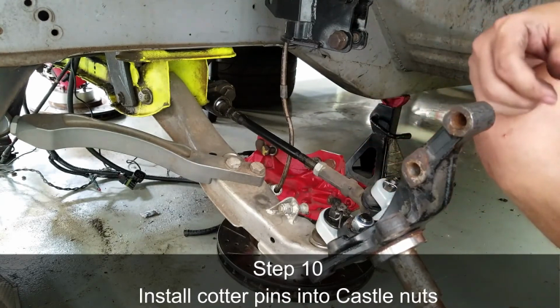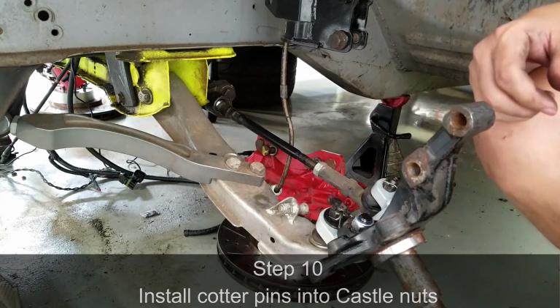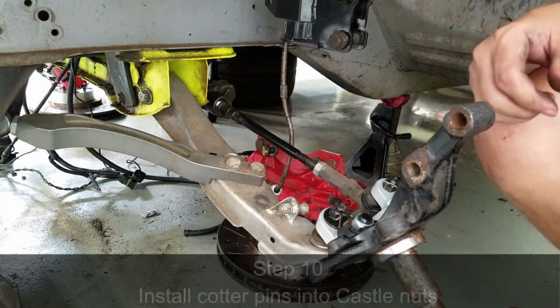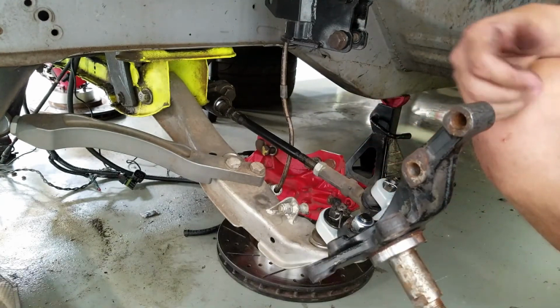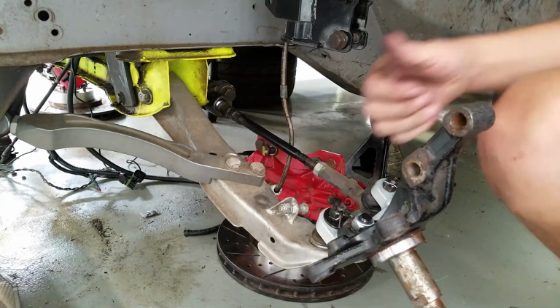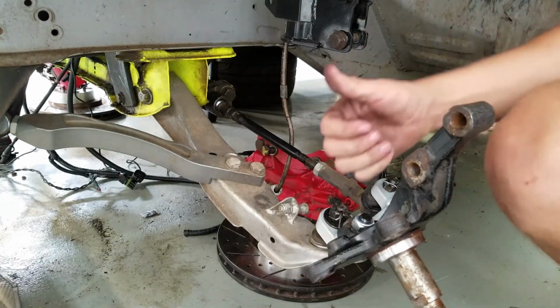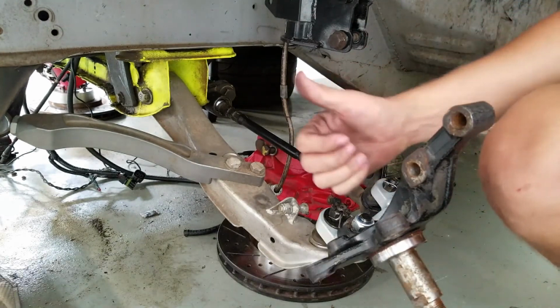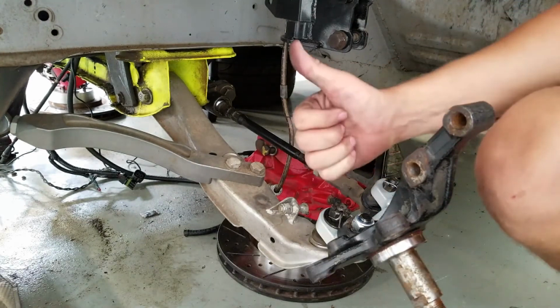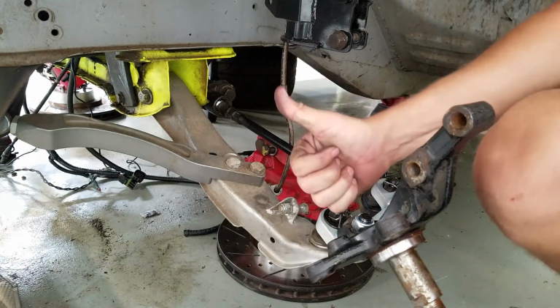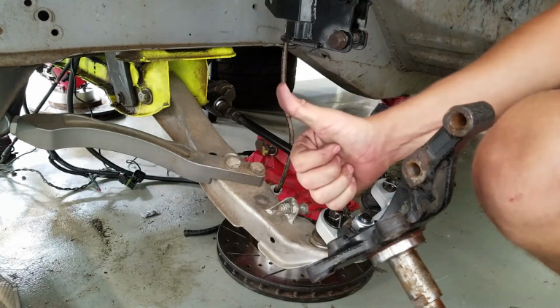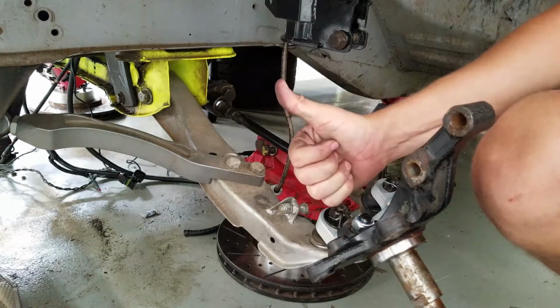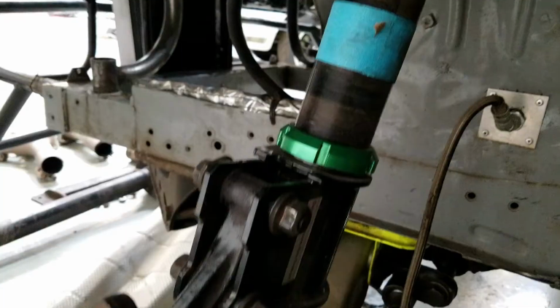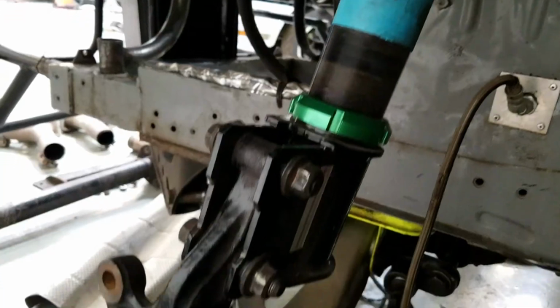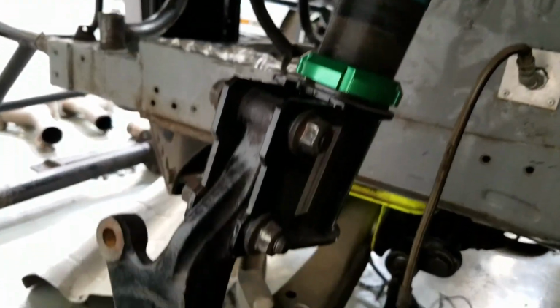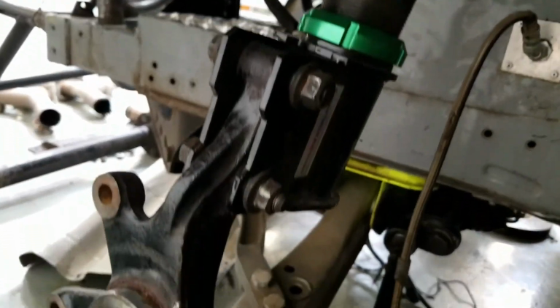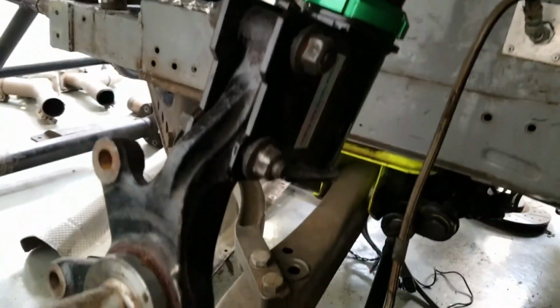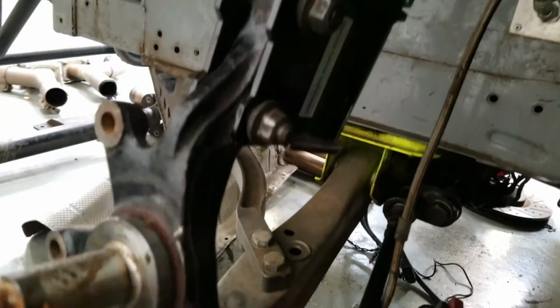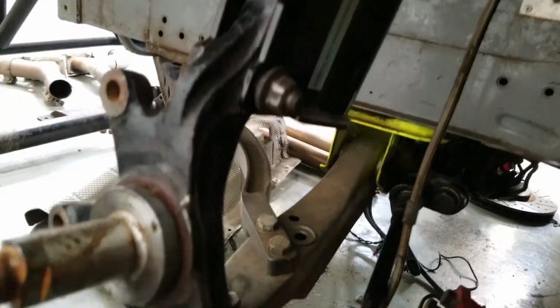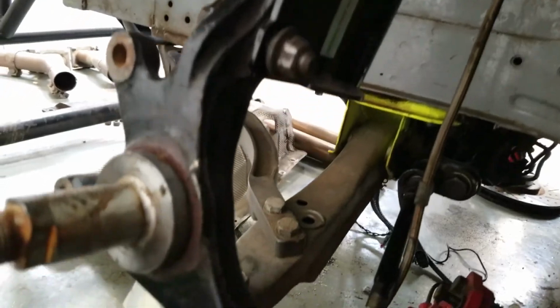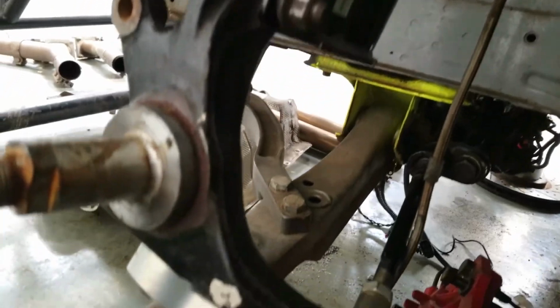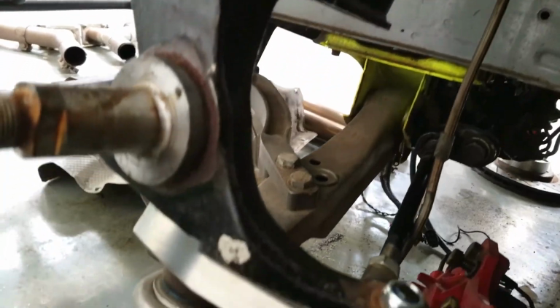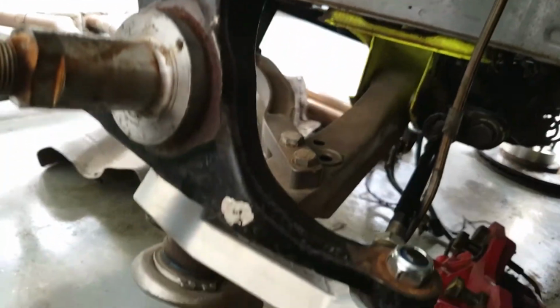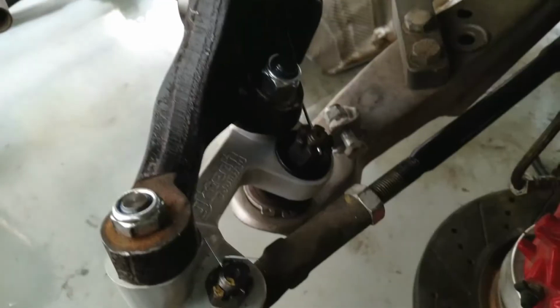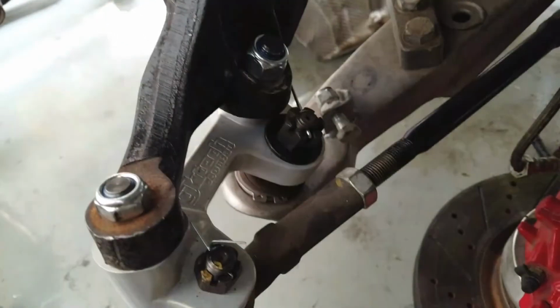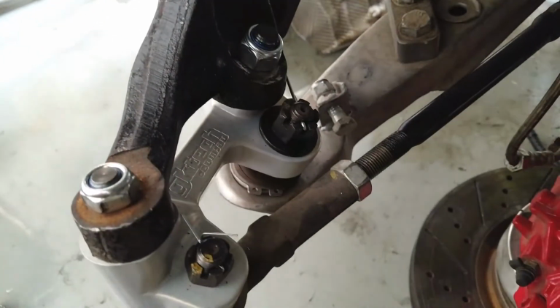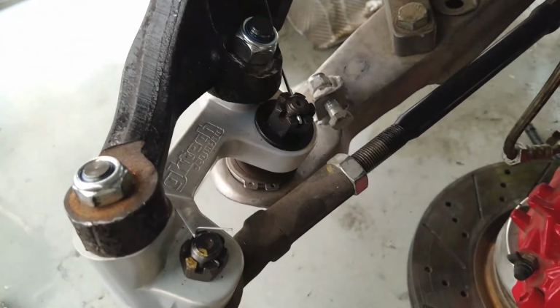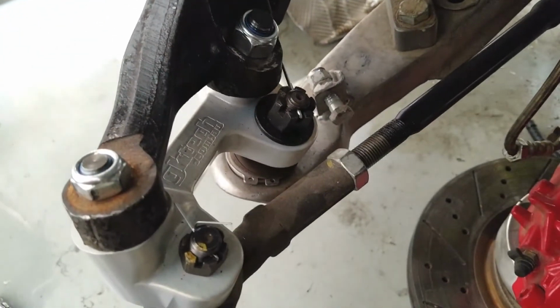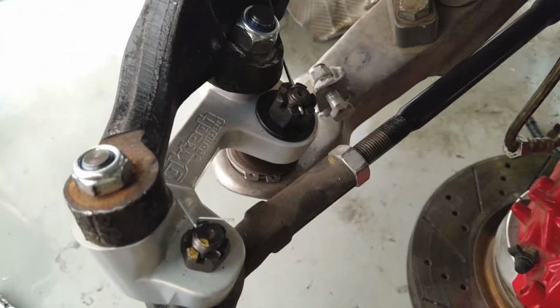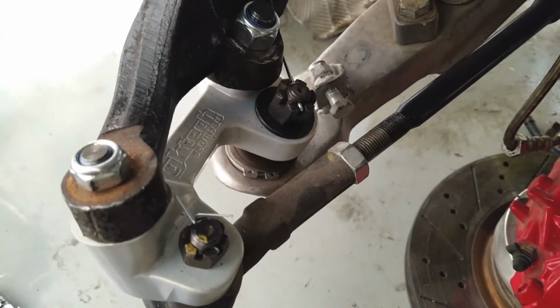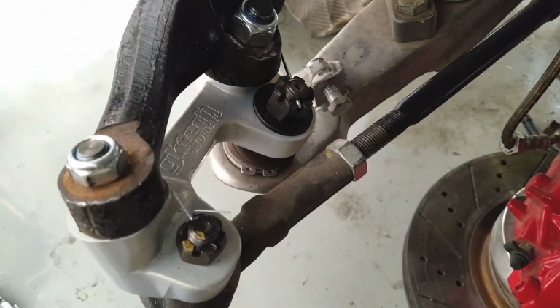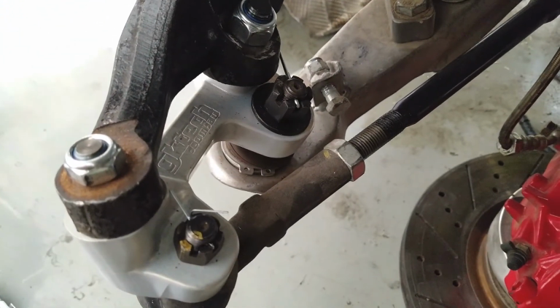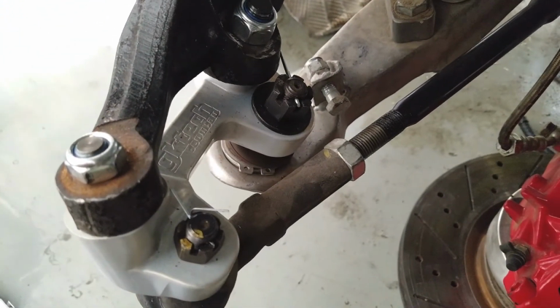And that's it. Congratulations on now having corrected bump steer and roll center. Now get out there and shred.